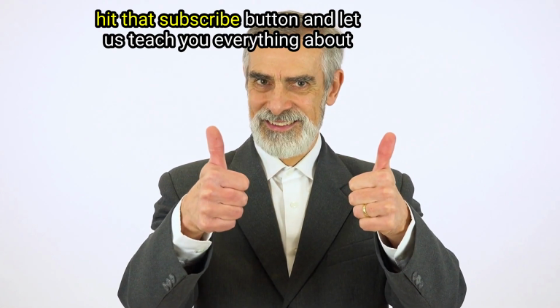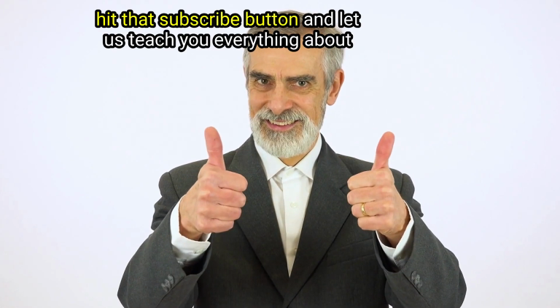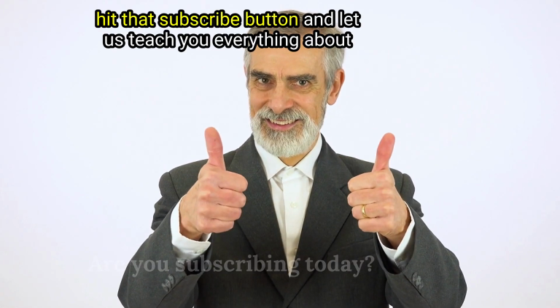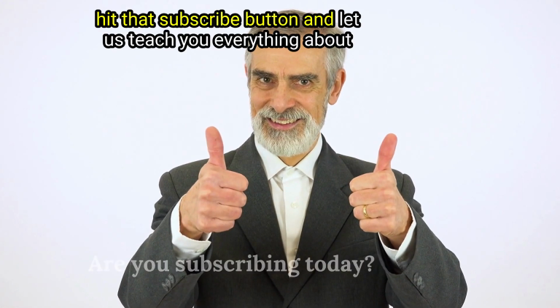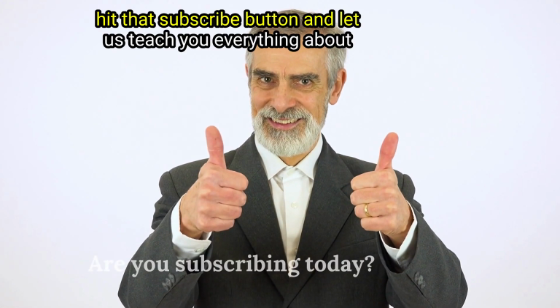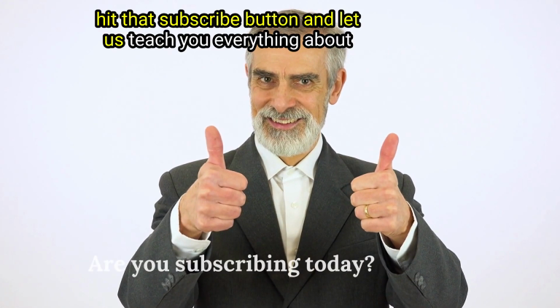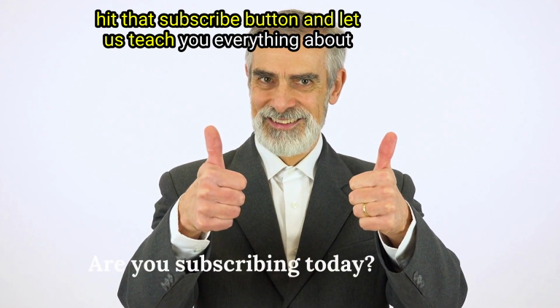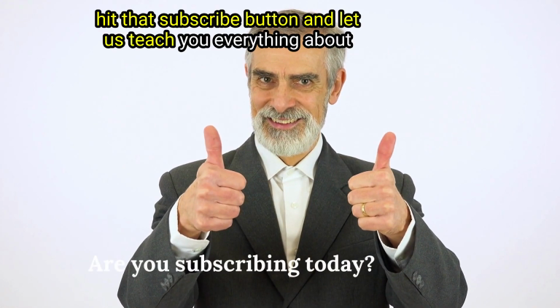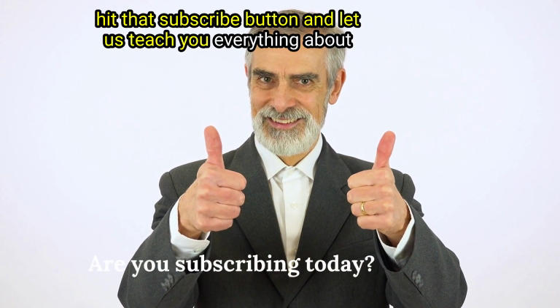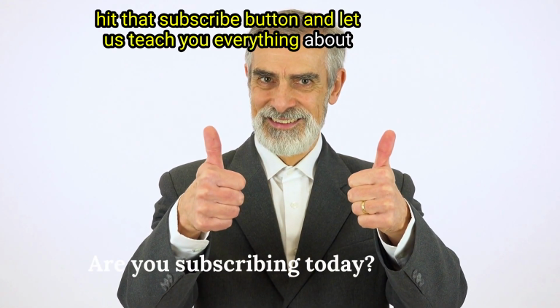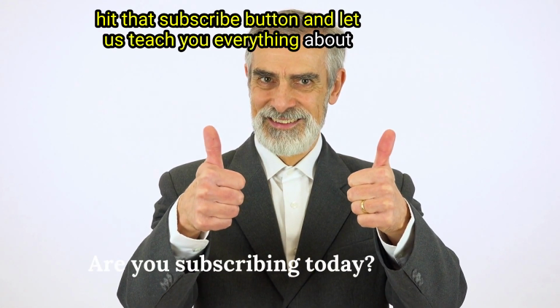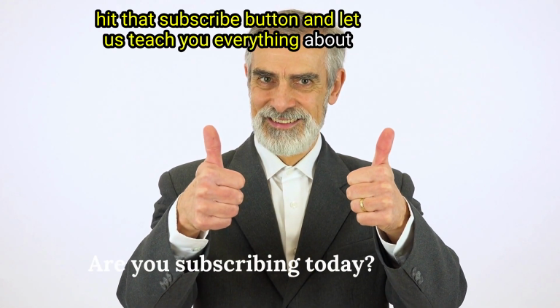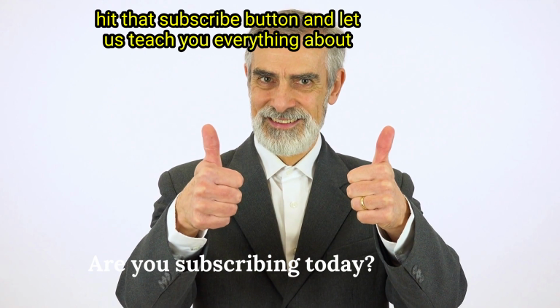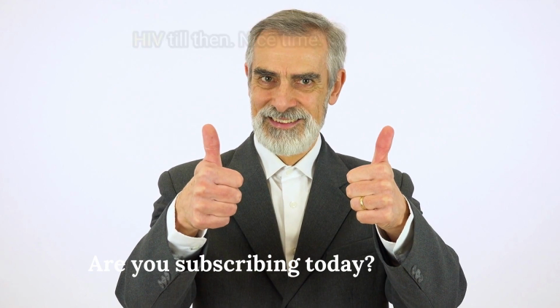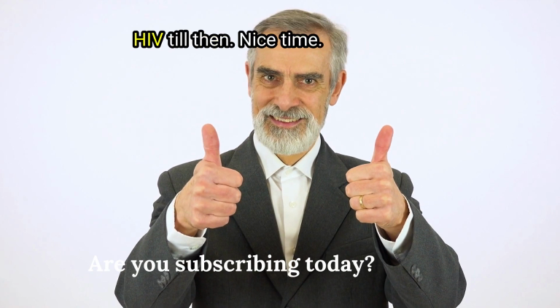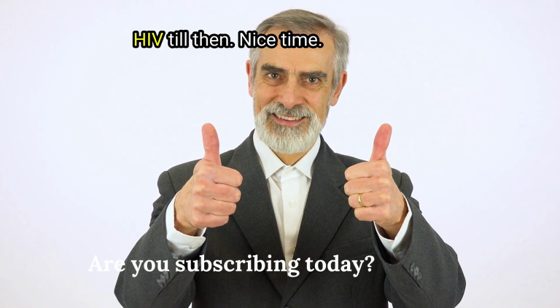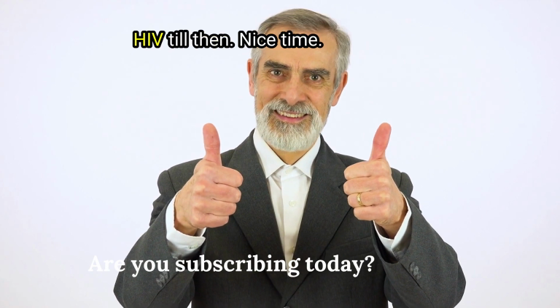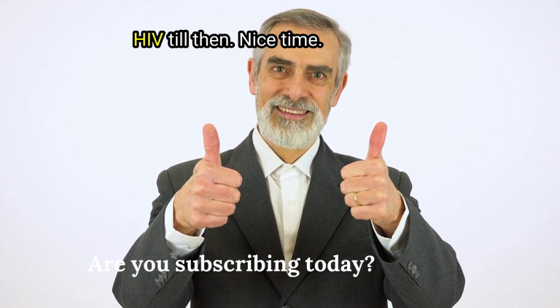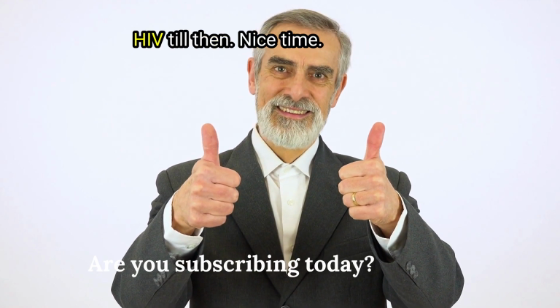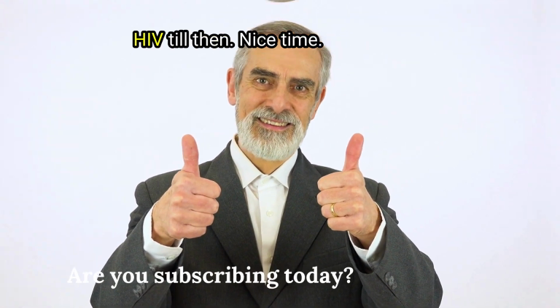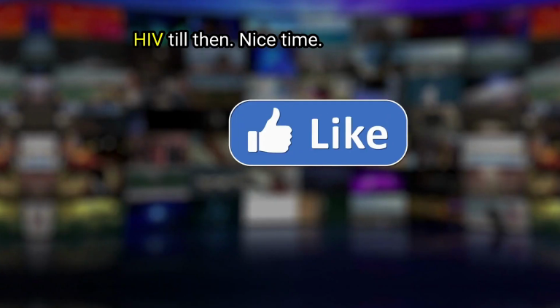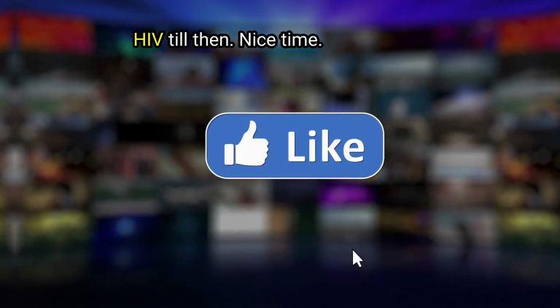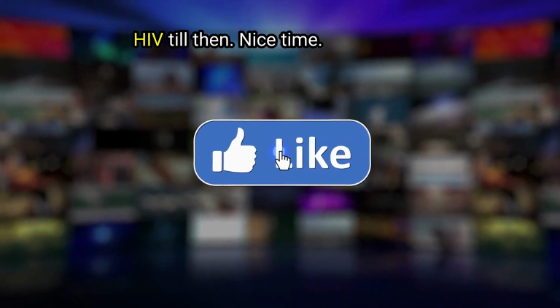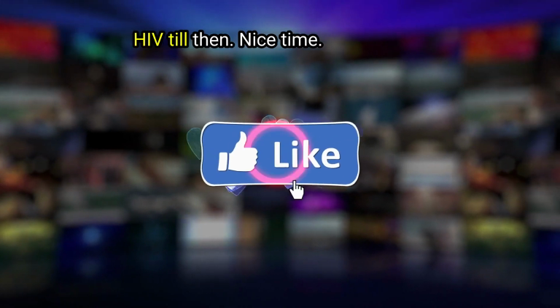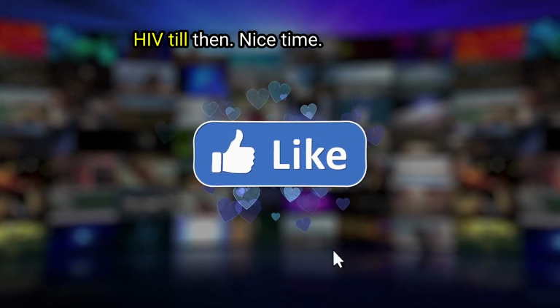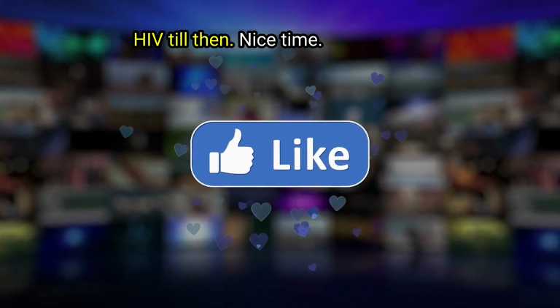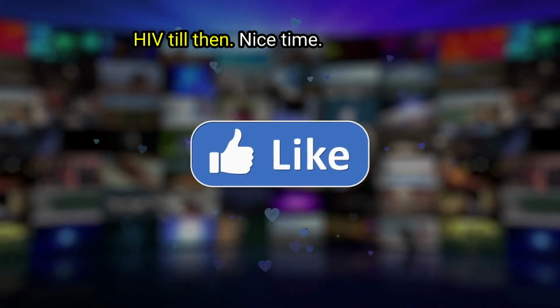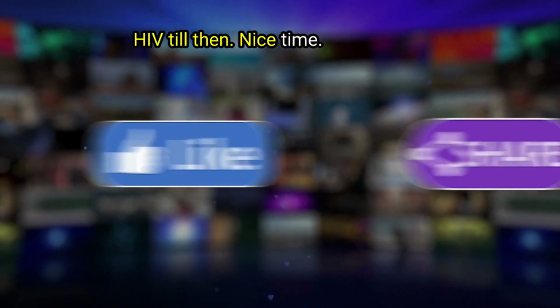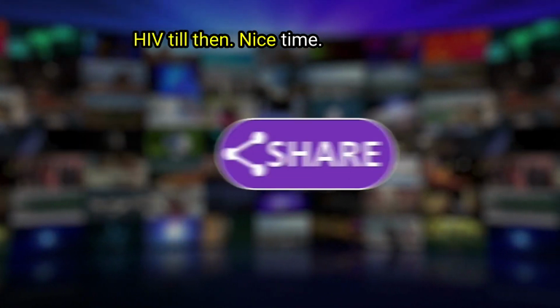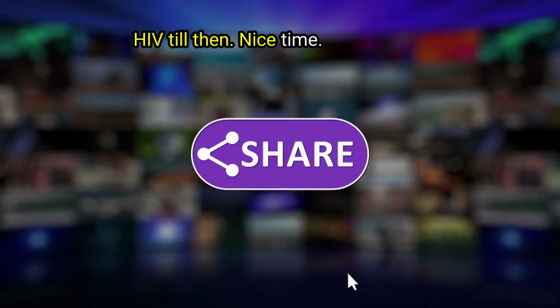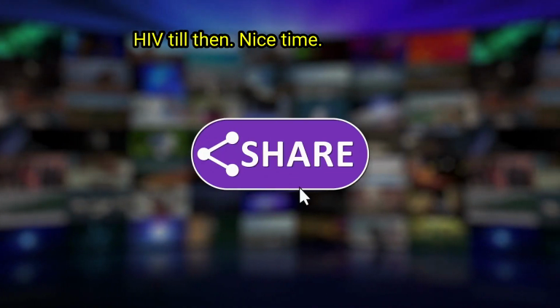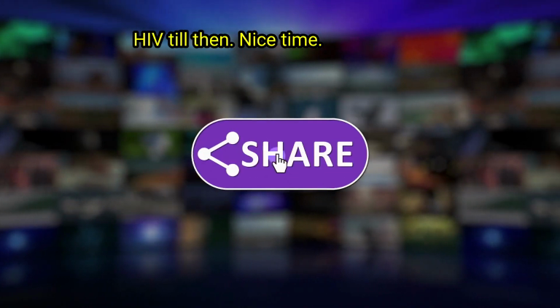If you found this video useful, hit that subscribe button and let us teach you everything about HIV. Till then, nice time.